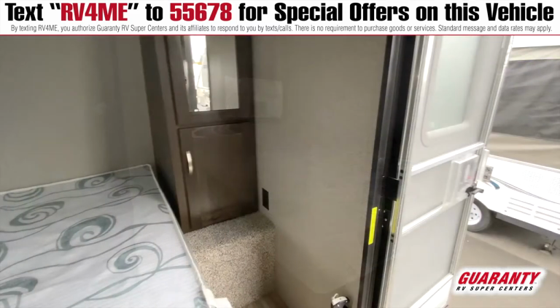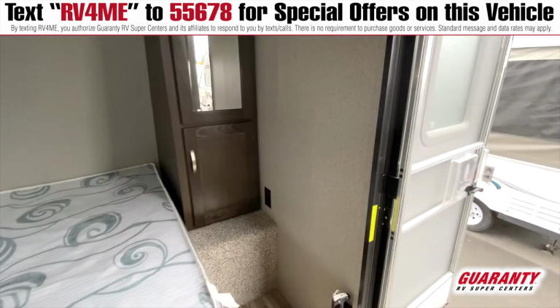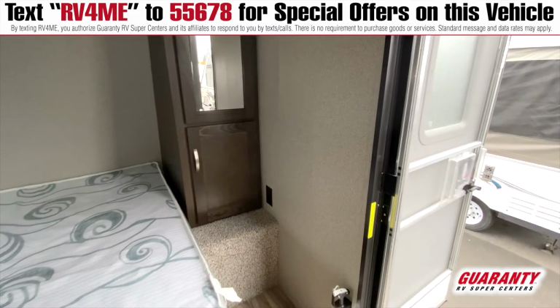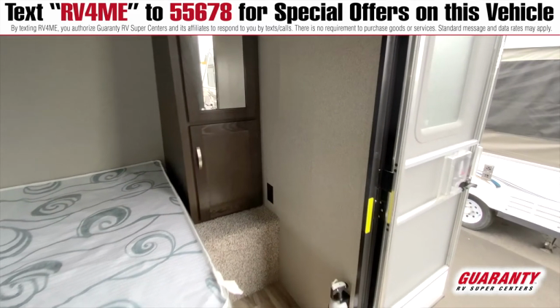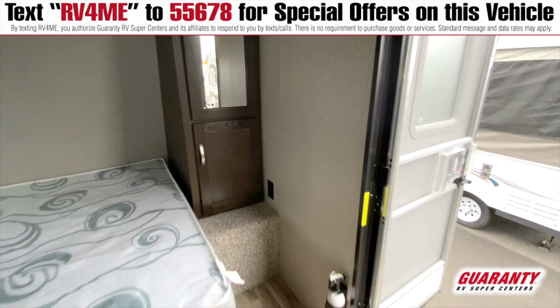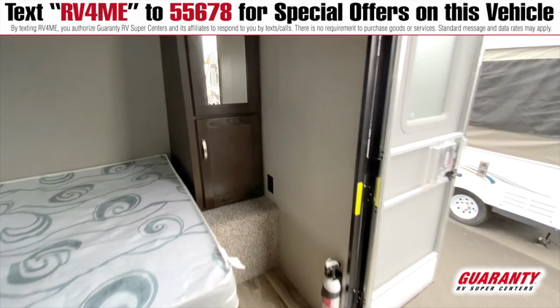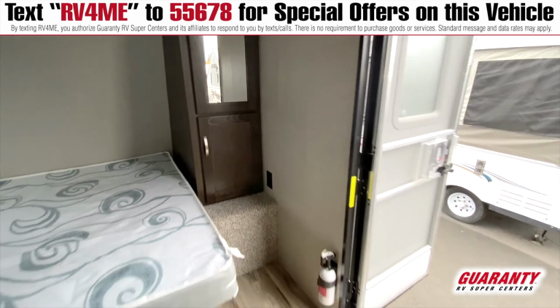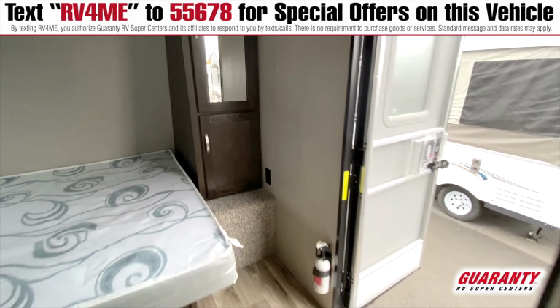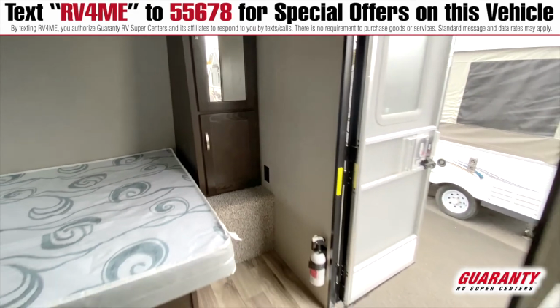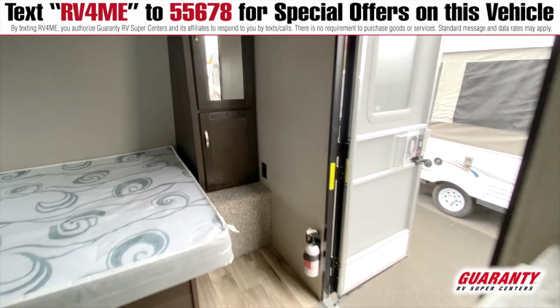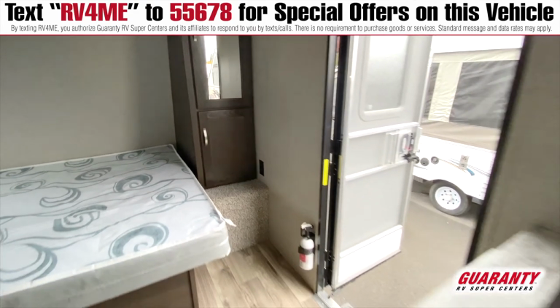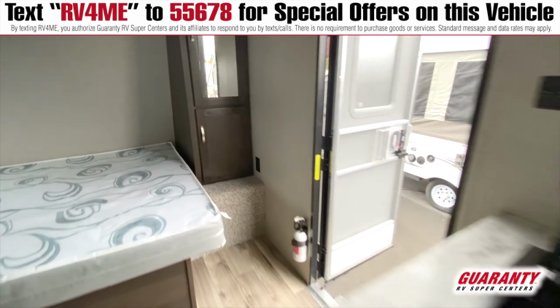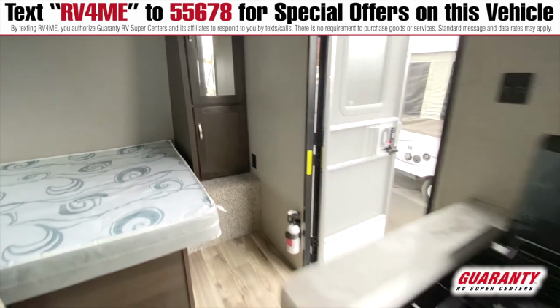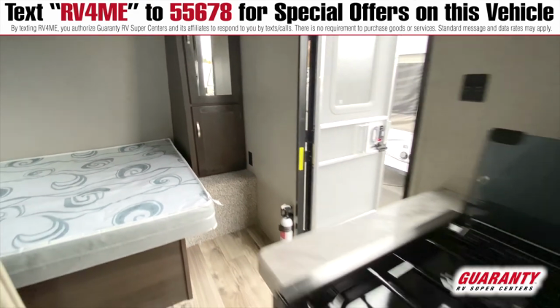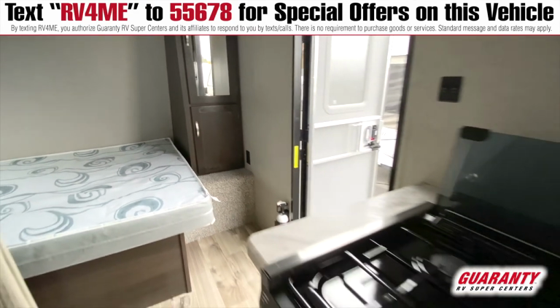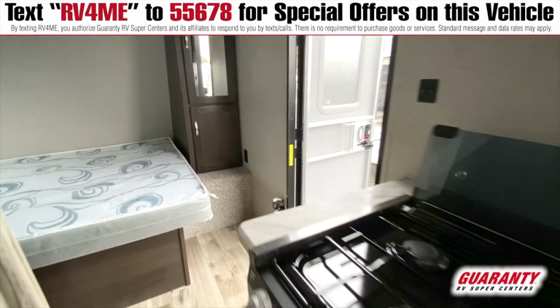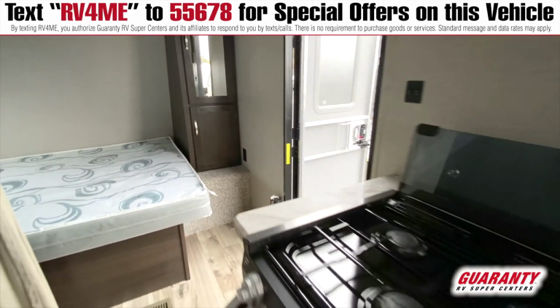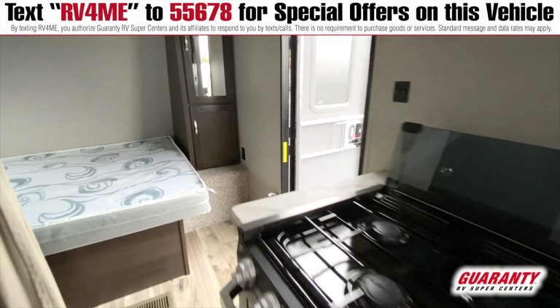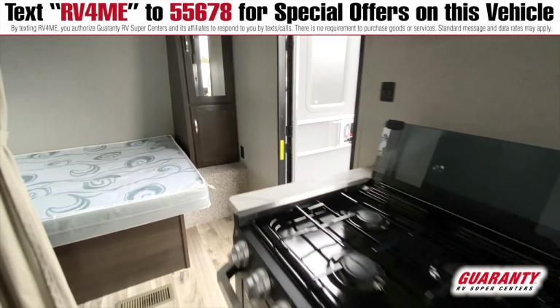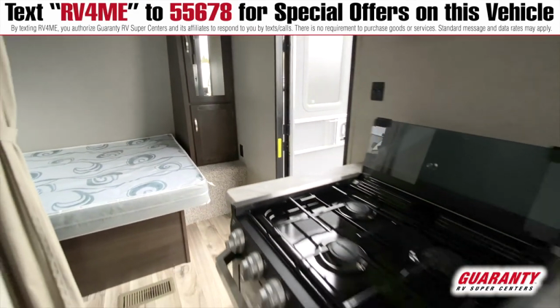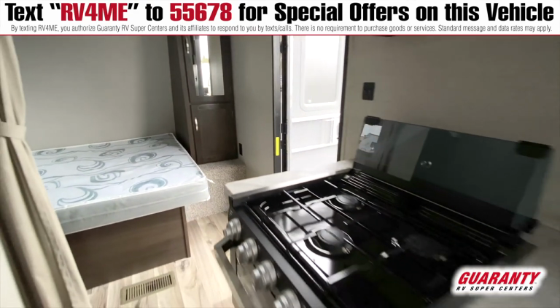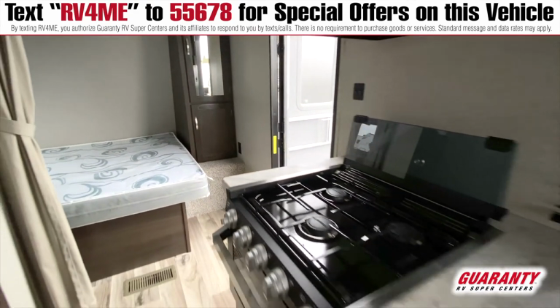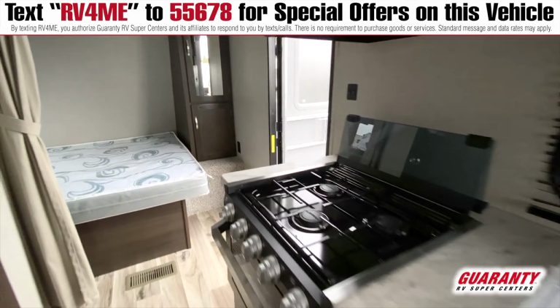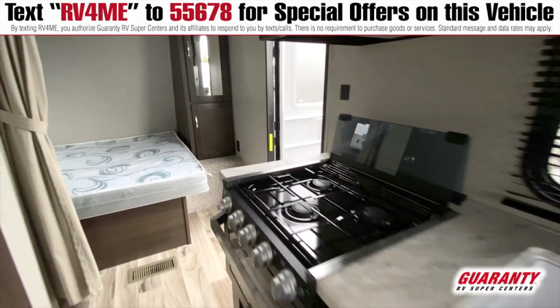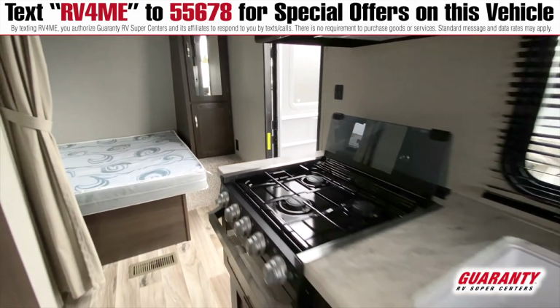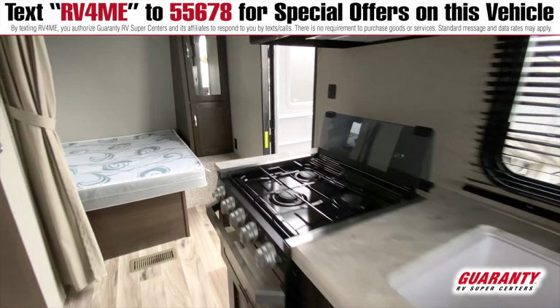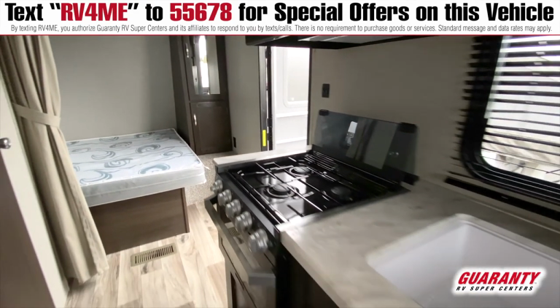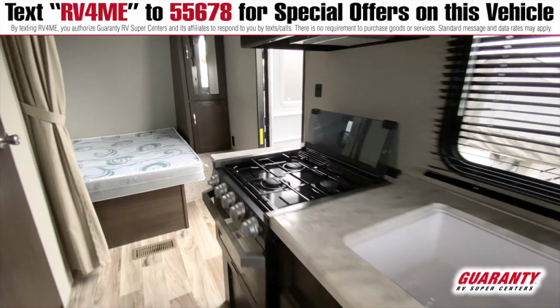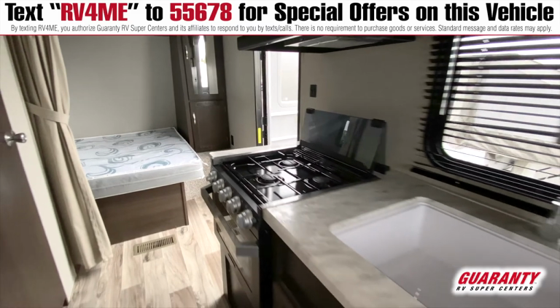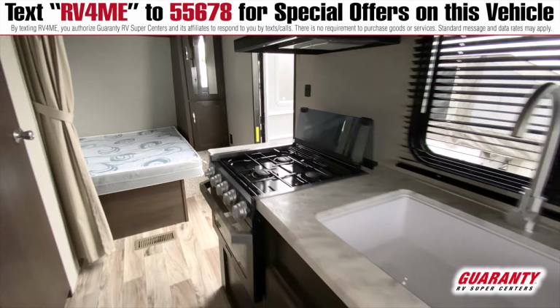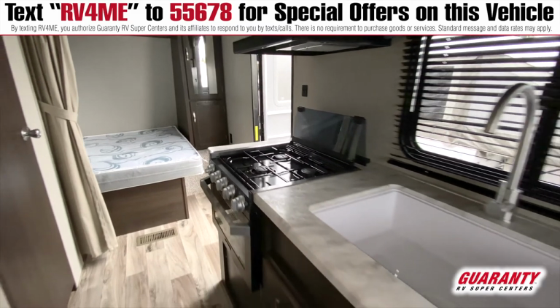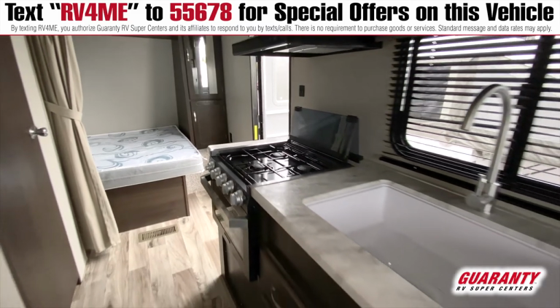In the kitchen you have a microwave, an oven, a three burner stove, and there's also an oversized barn sink.